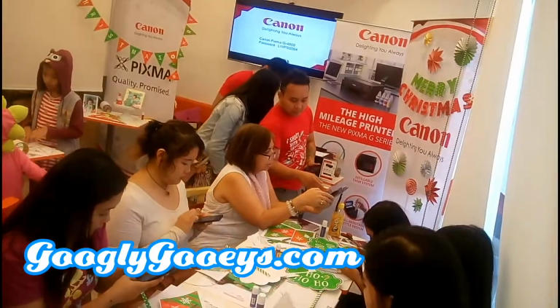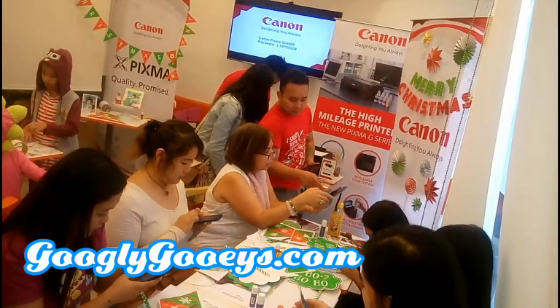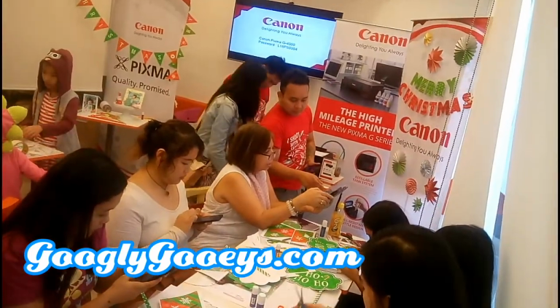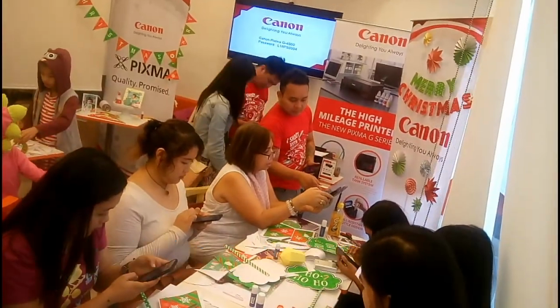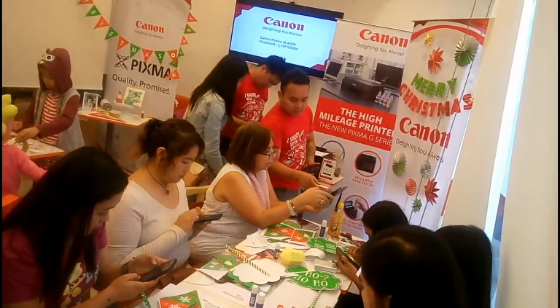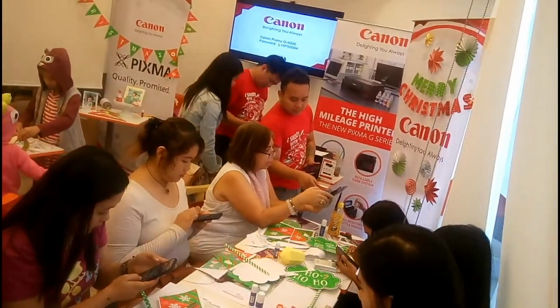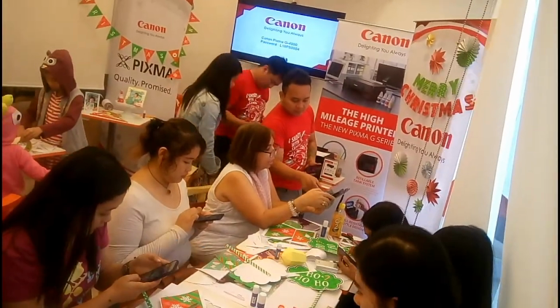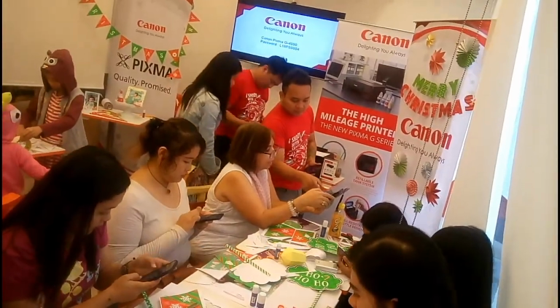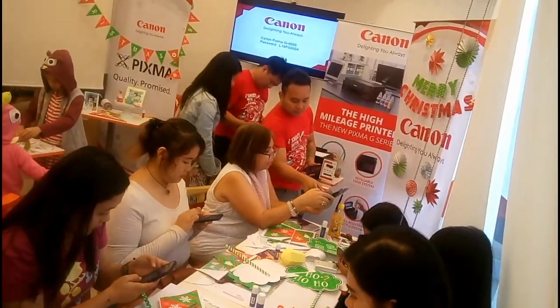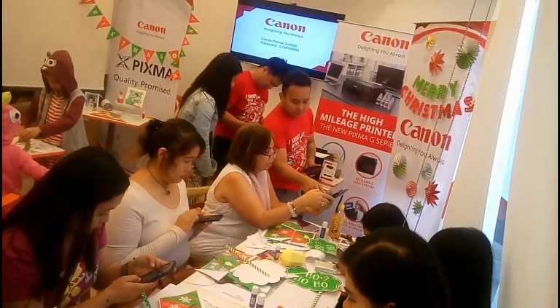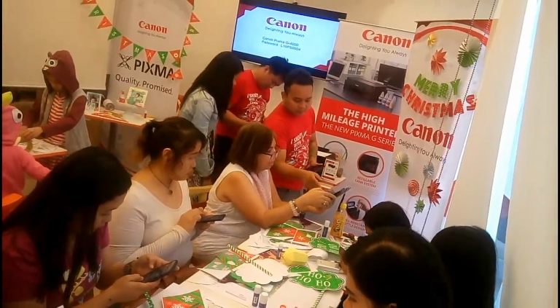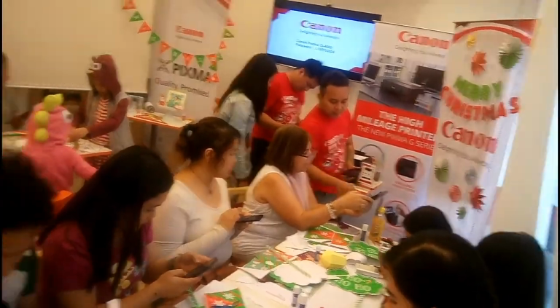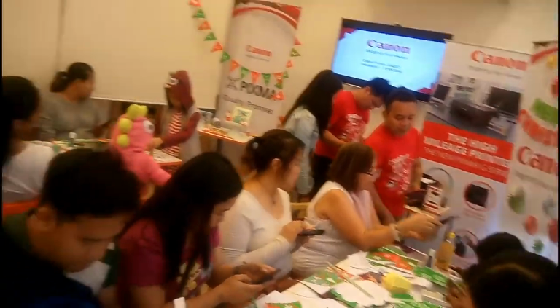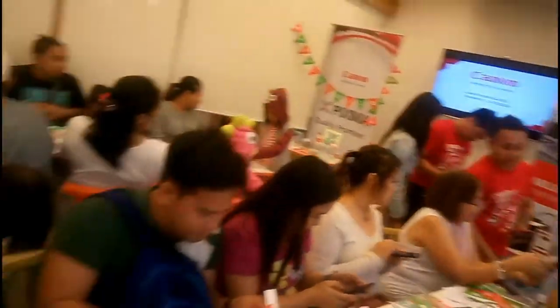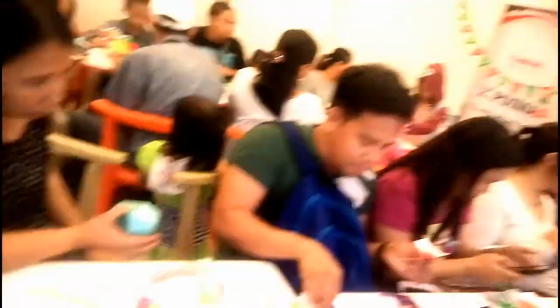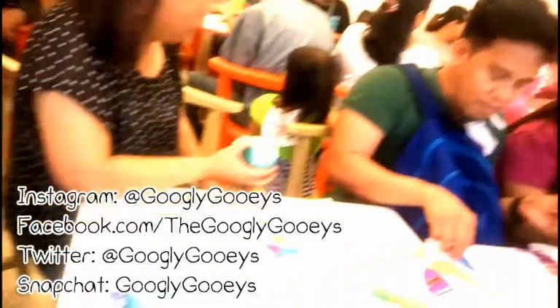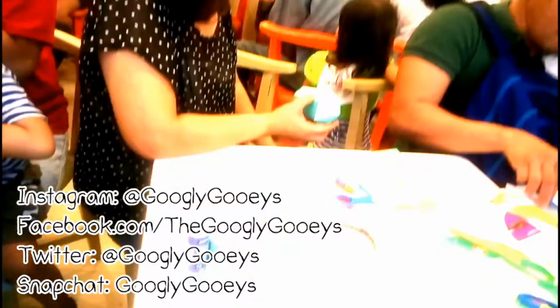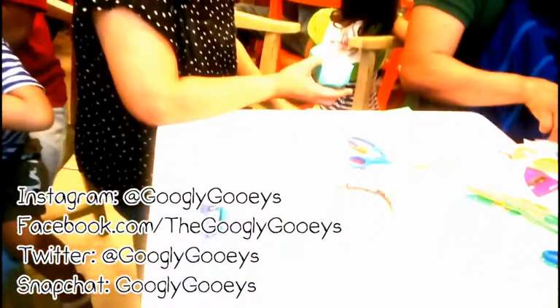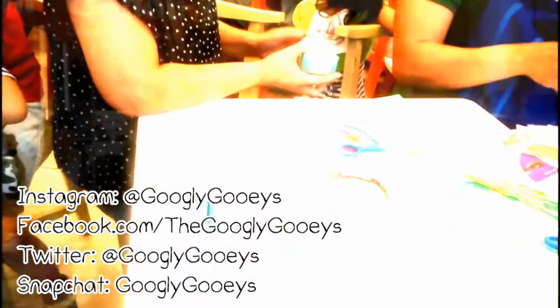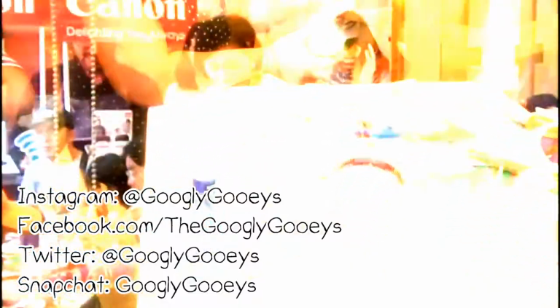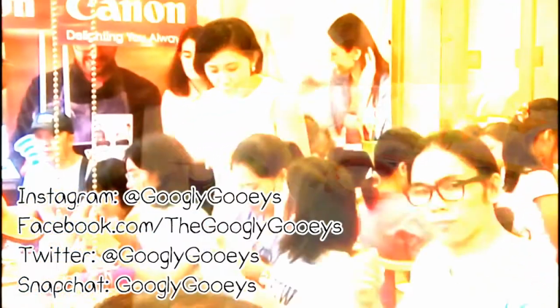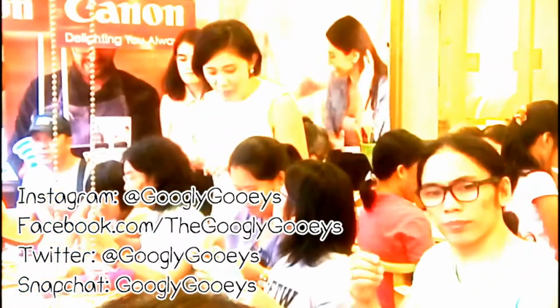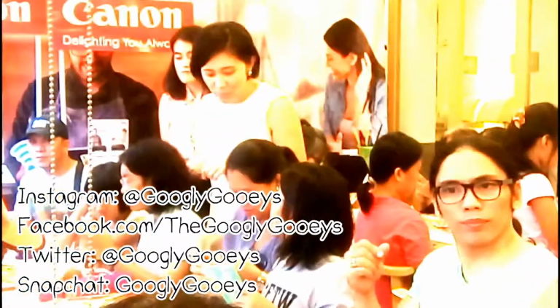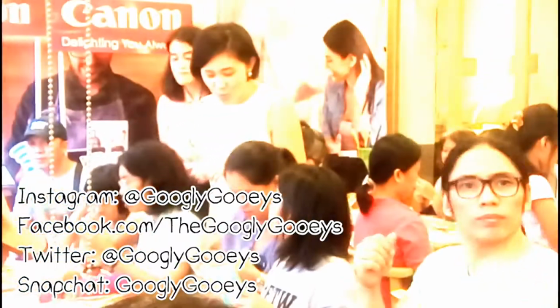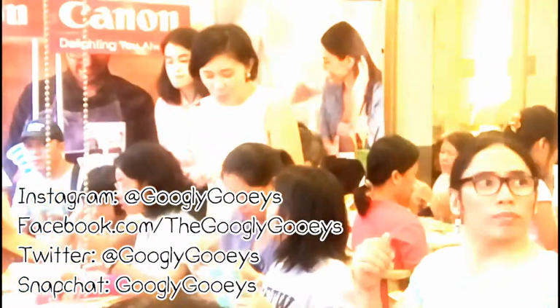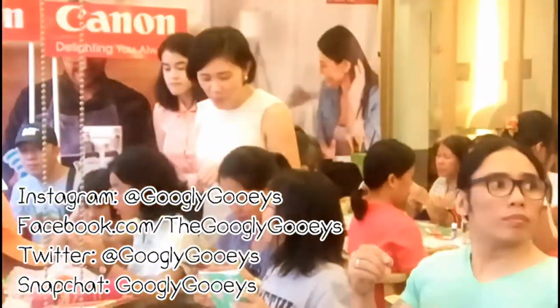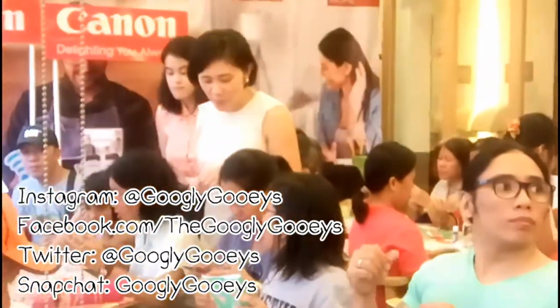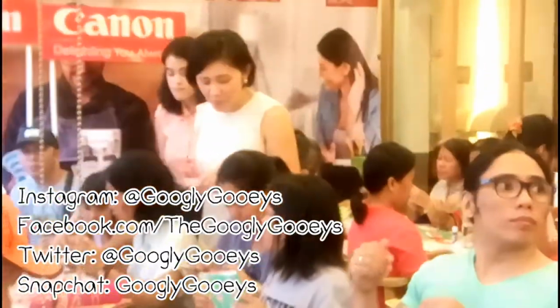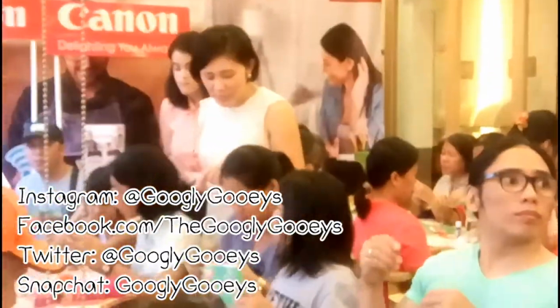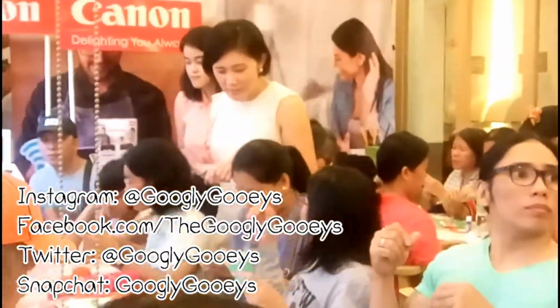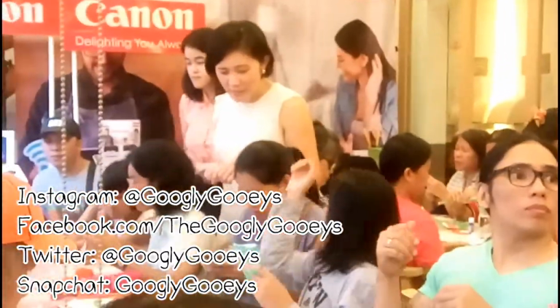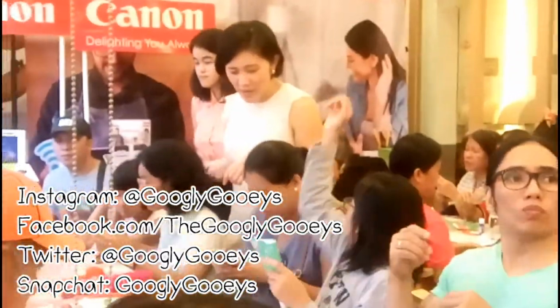You can also follow her on her social media accounts — meron siyang Instagram, Facebook, and Twitter.